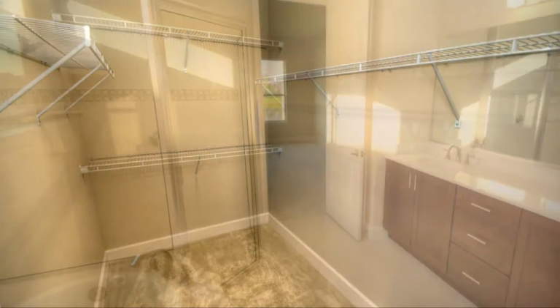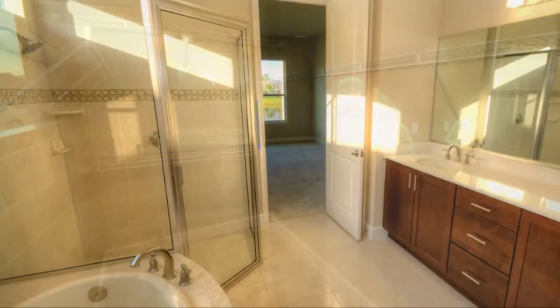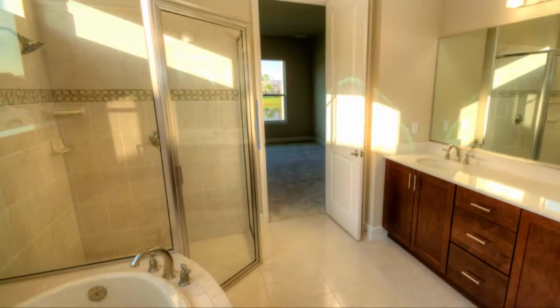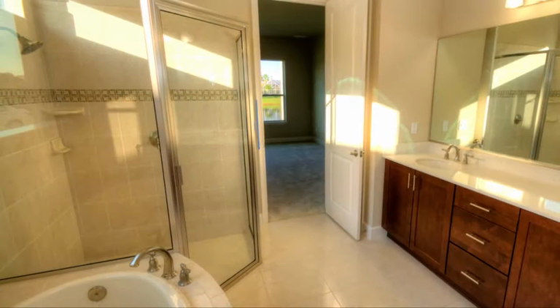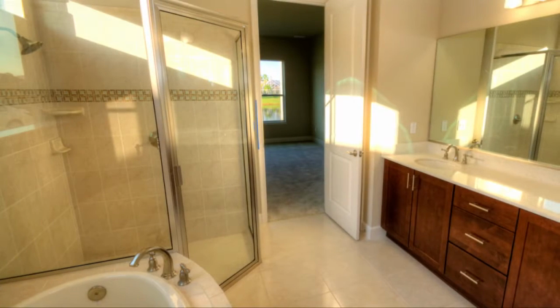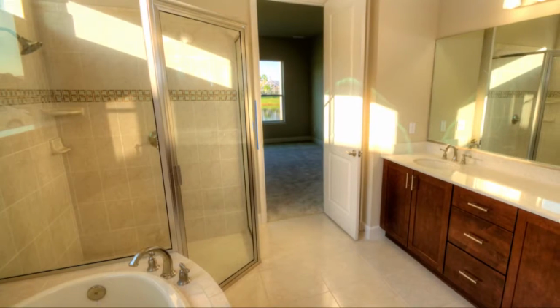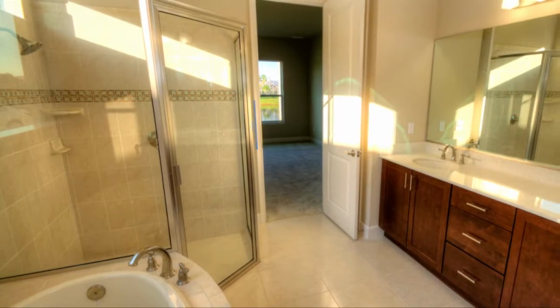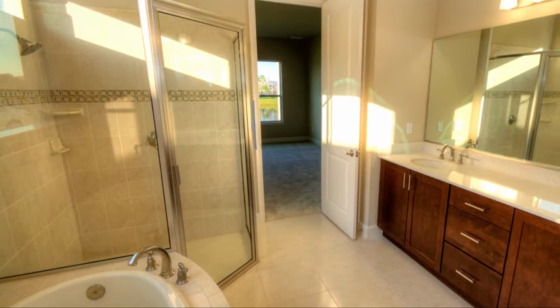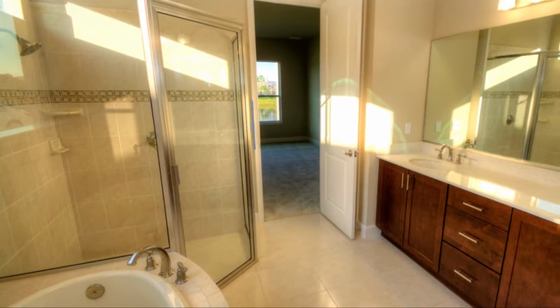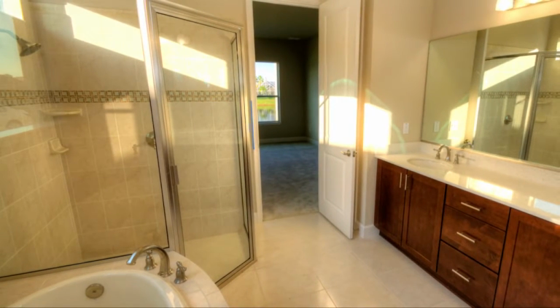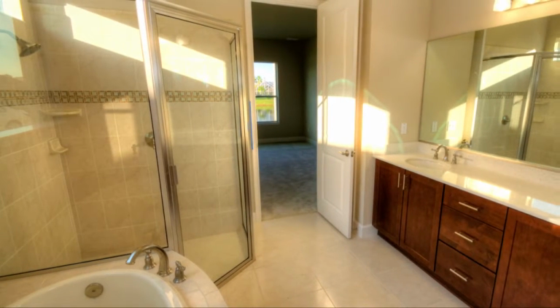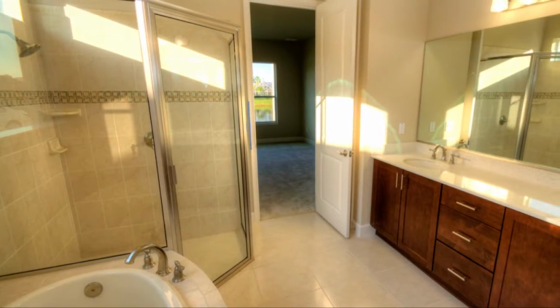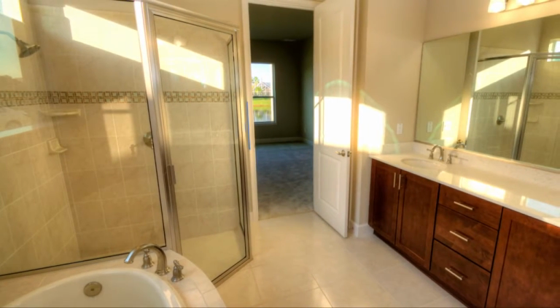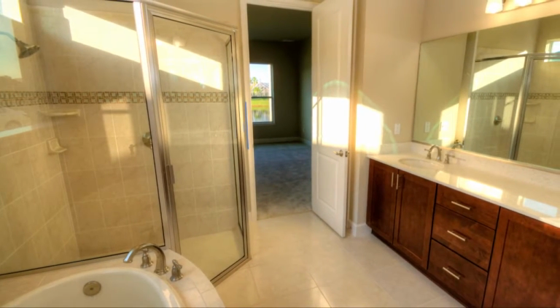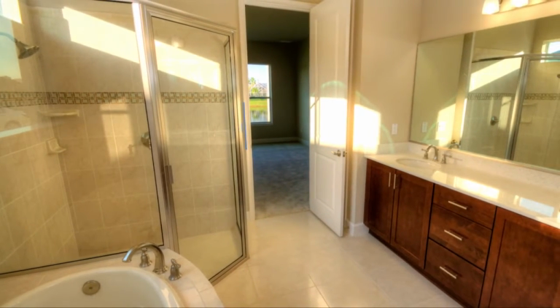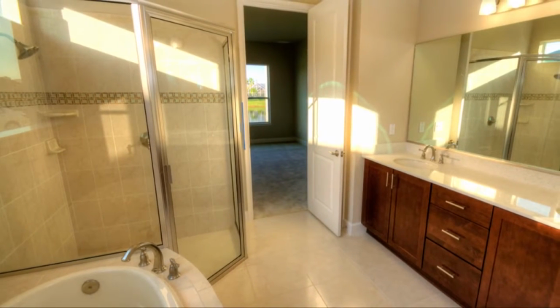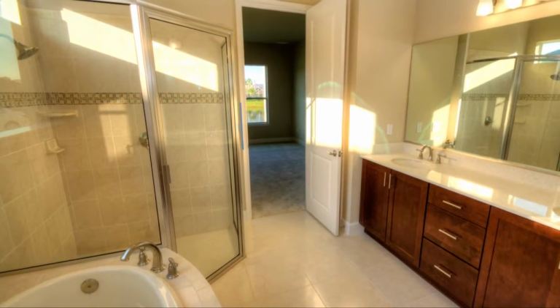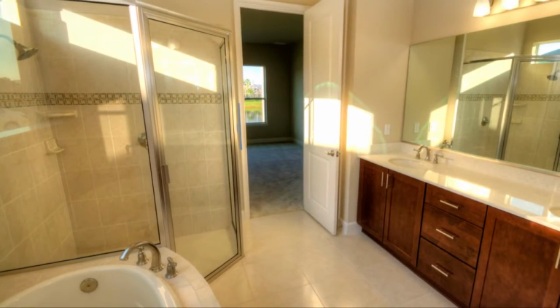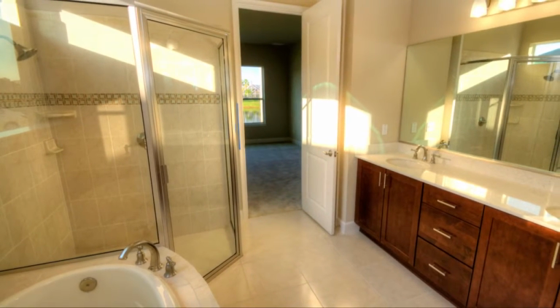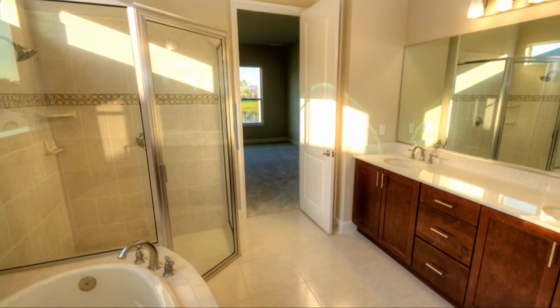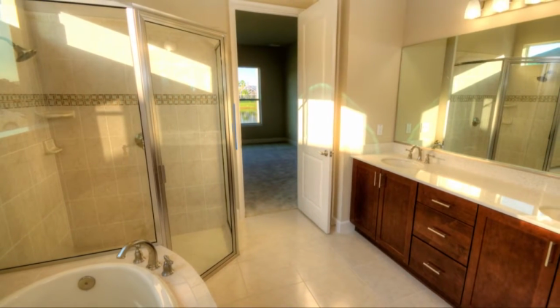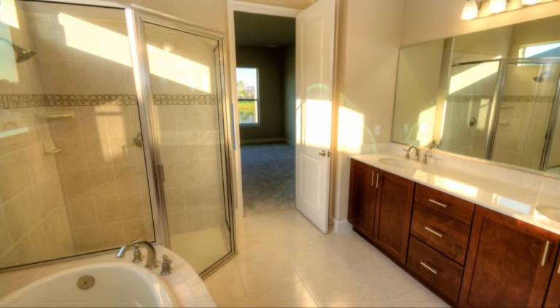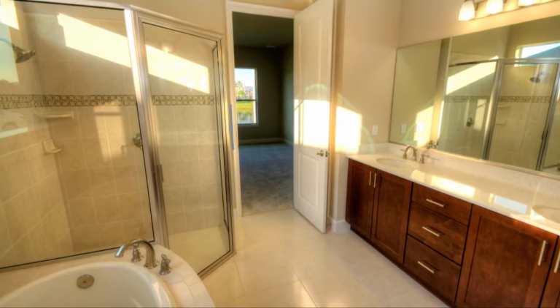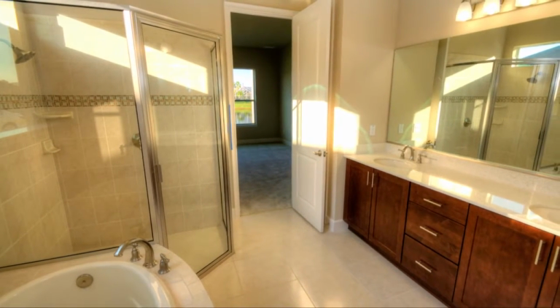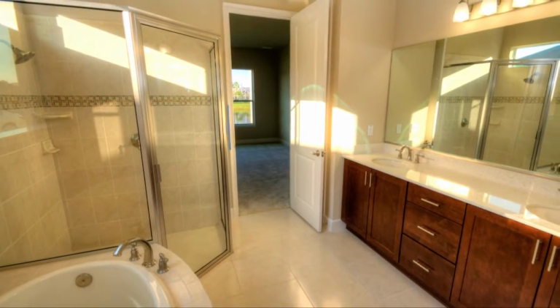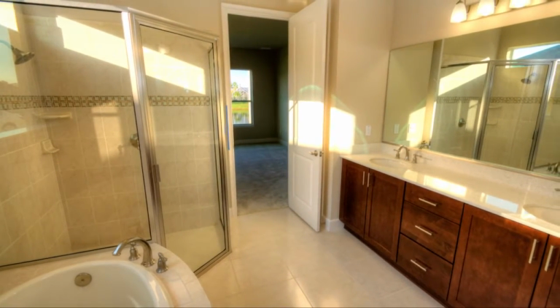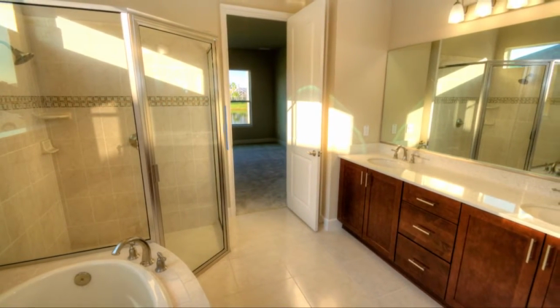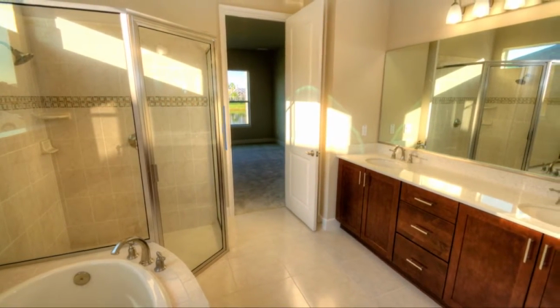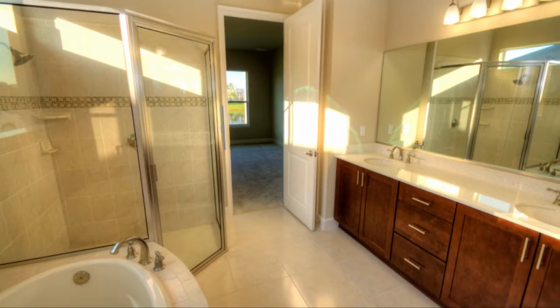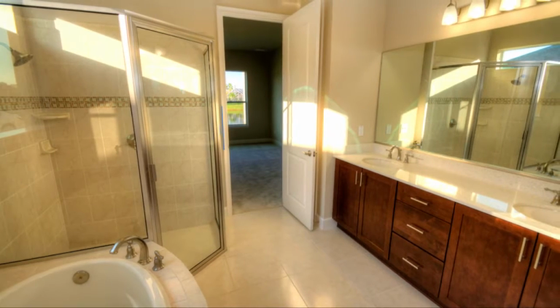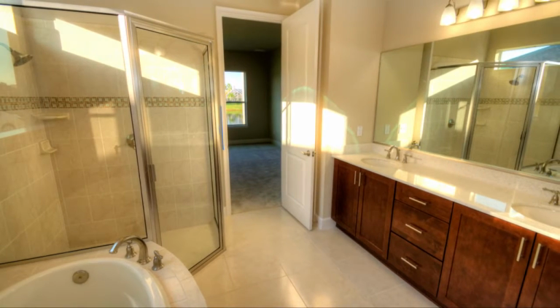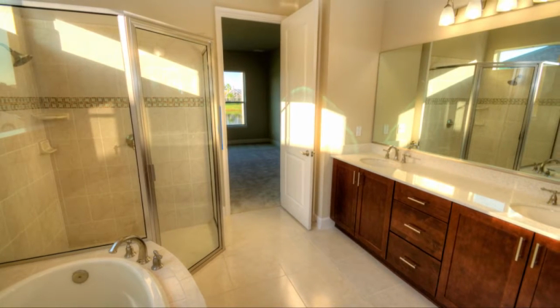The master bath is a dream with a large walk-in shower, garden tub, and separate vanities.